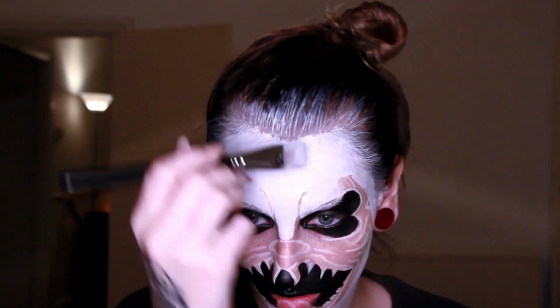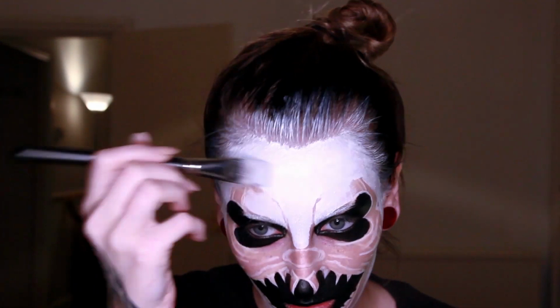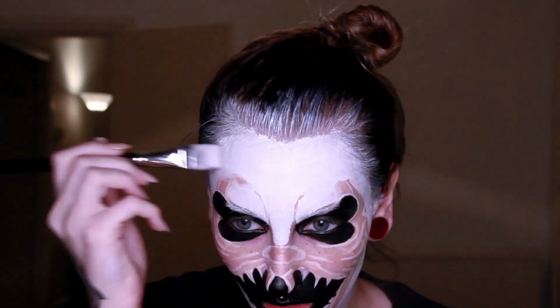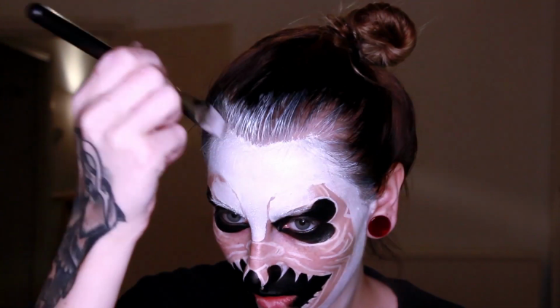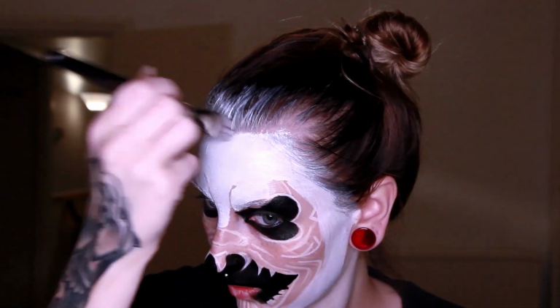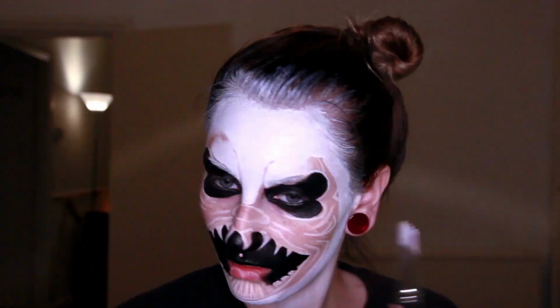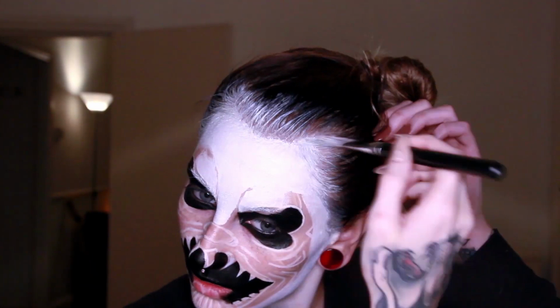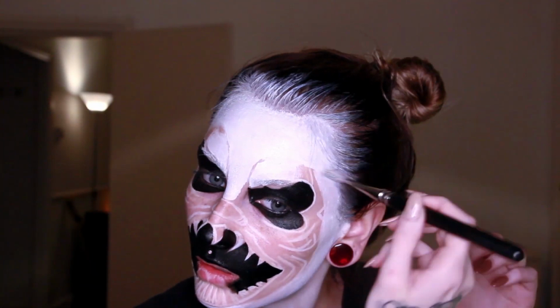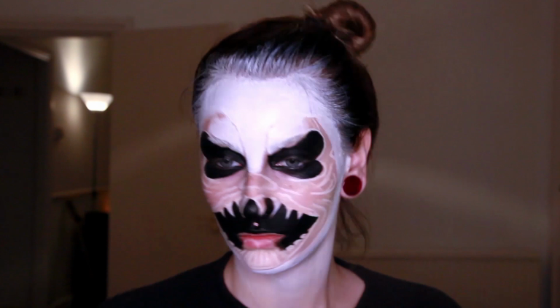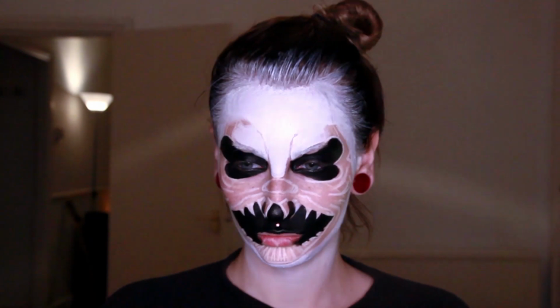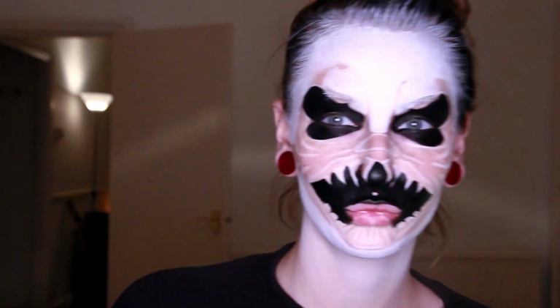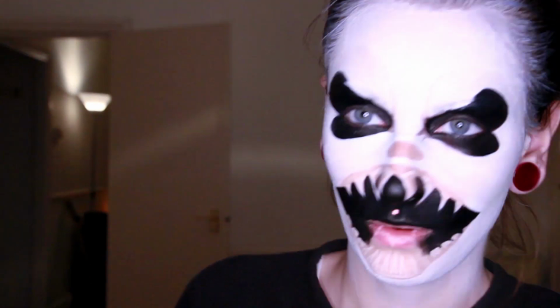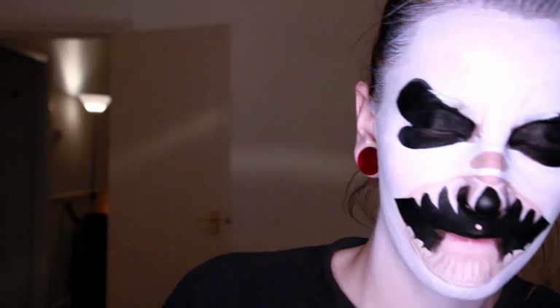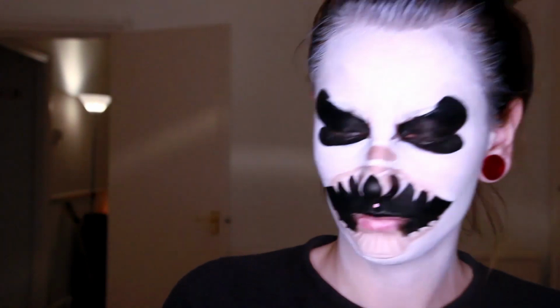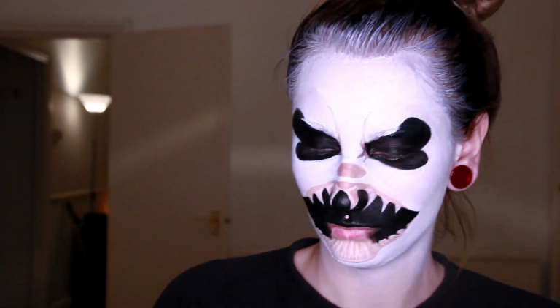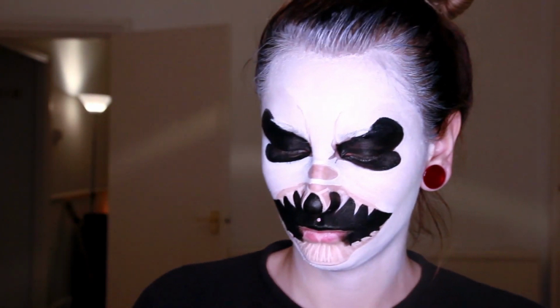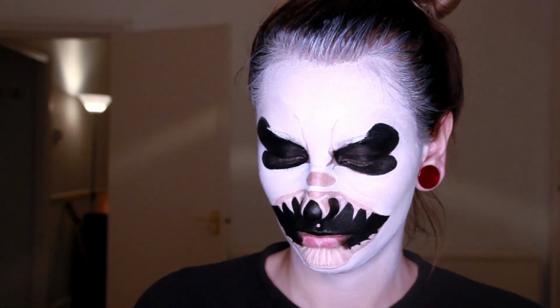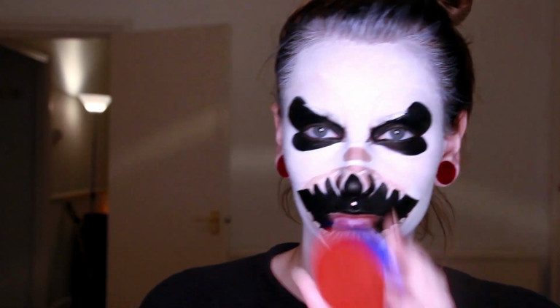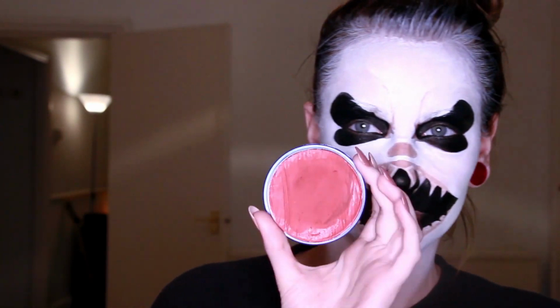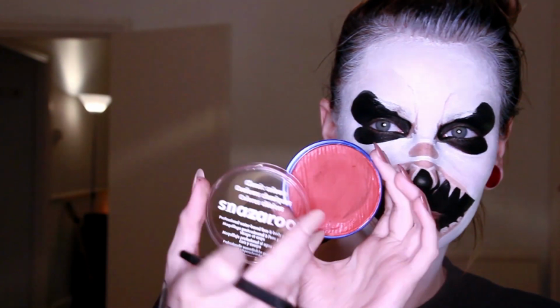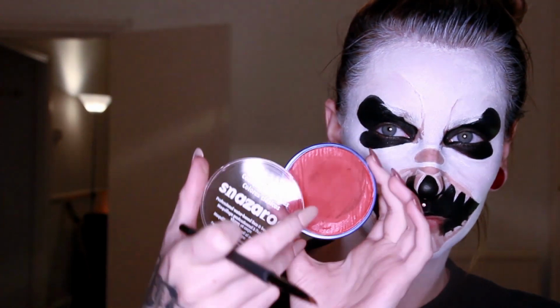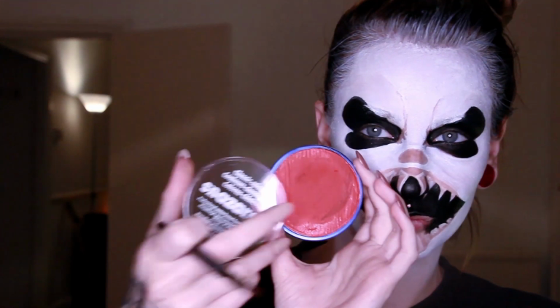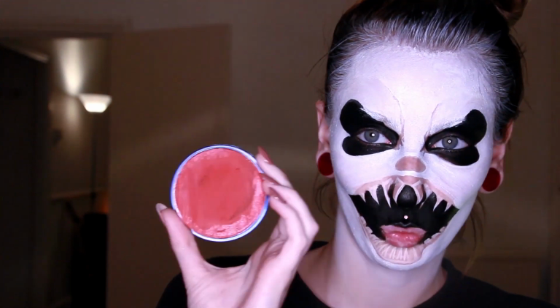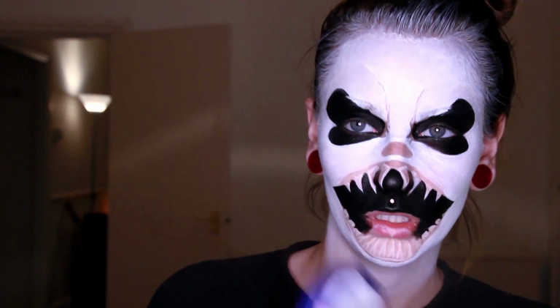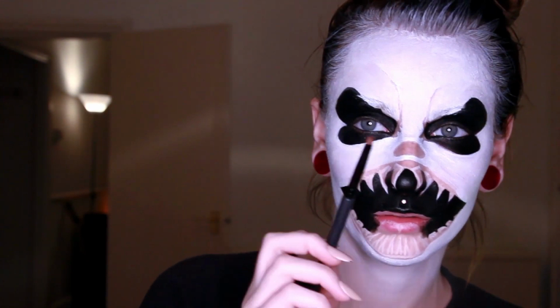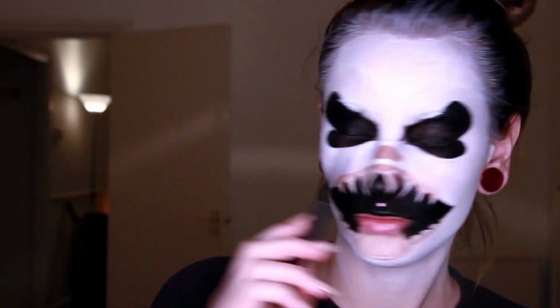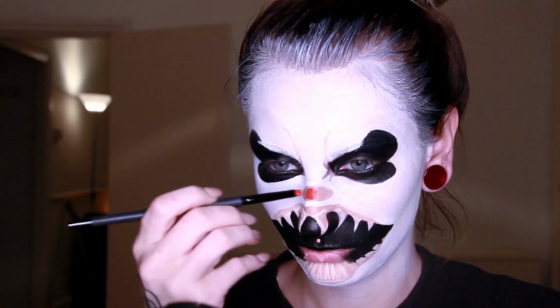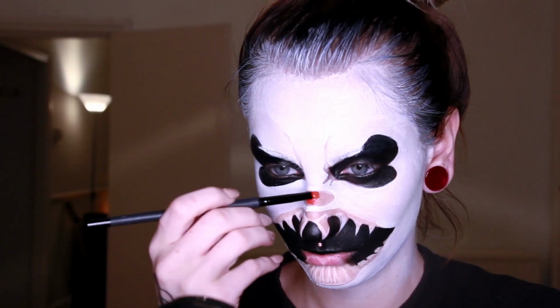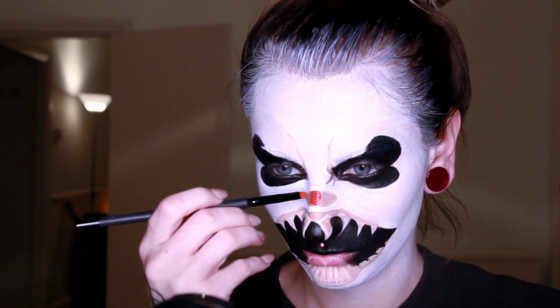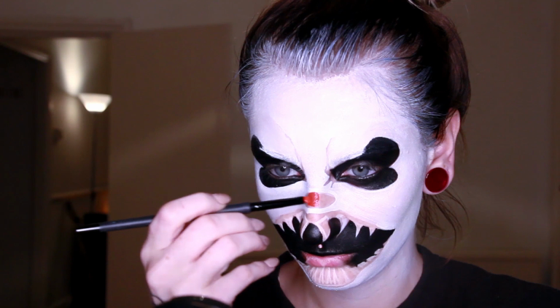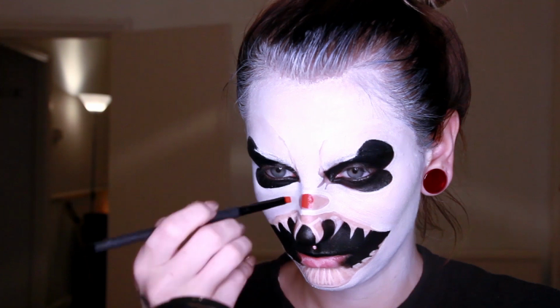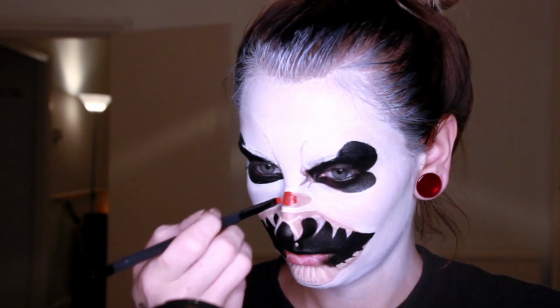Next is the red paint — I will fill the nose with it and I will add the details on it later as well.